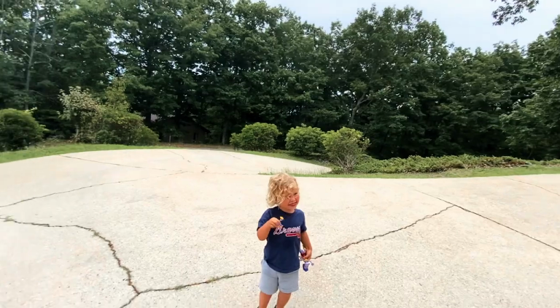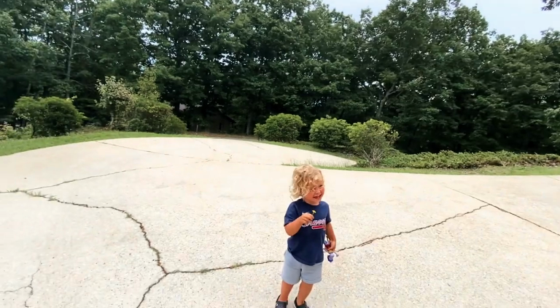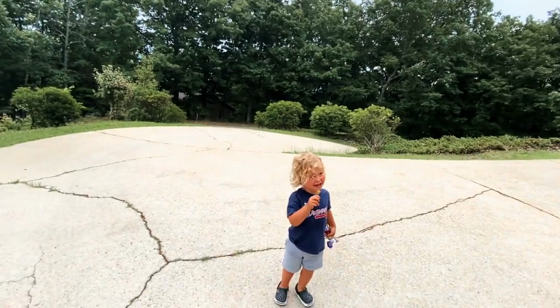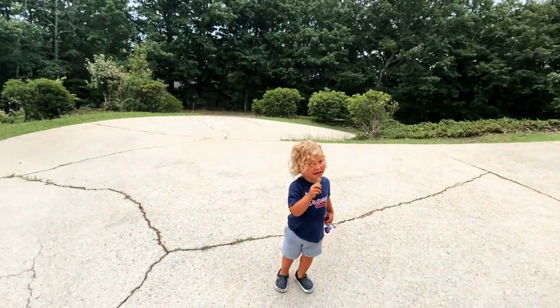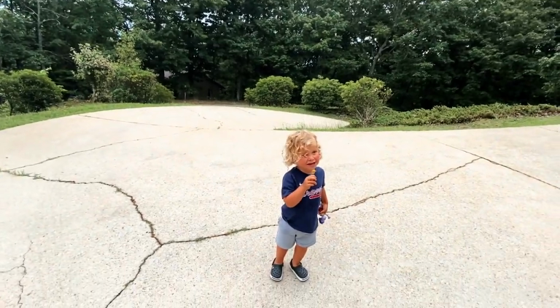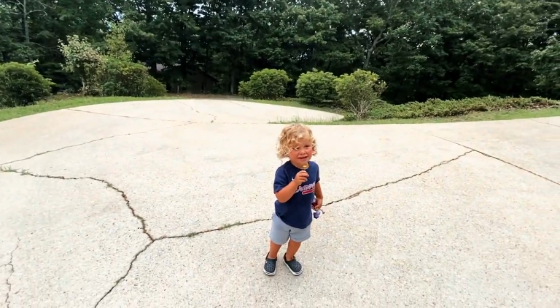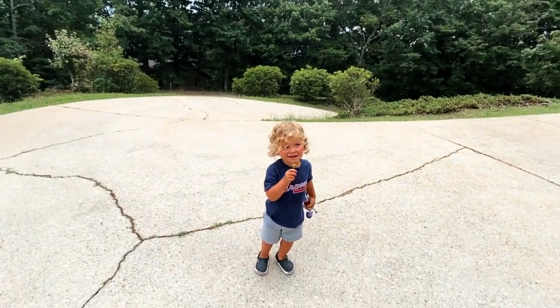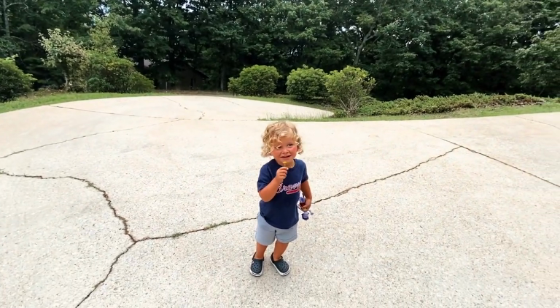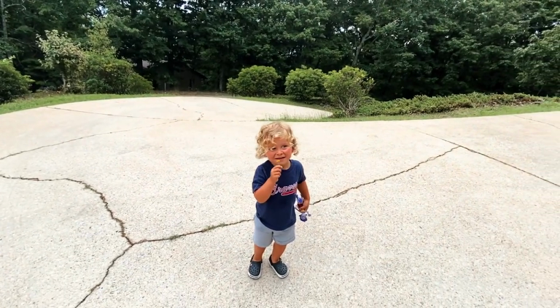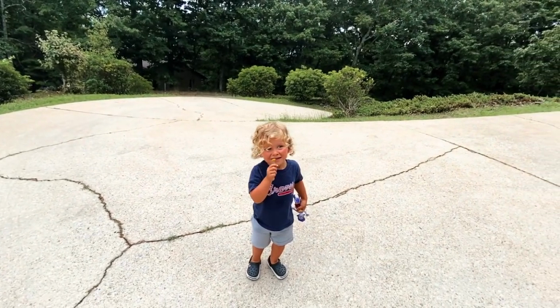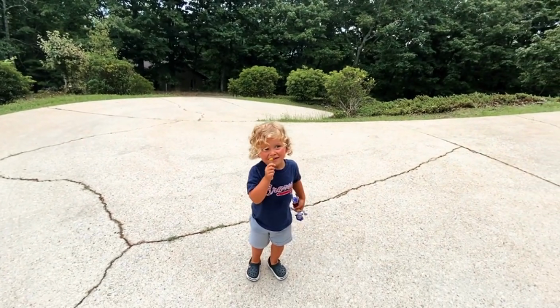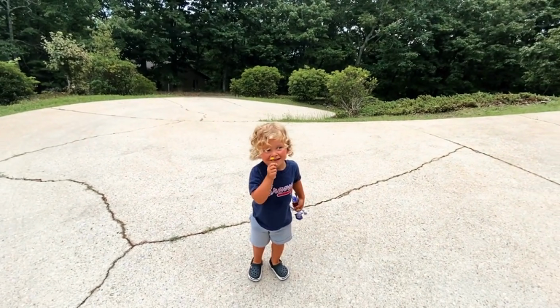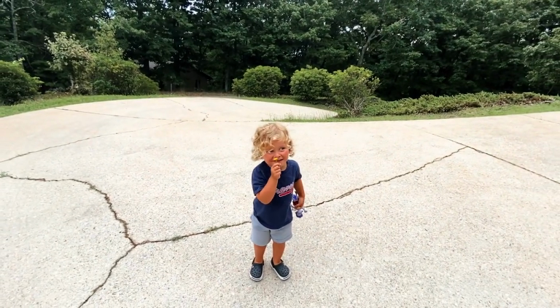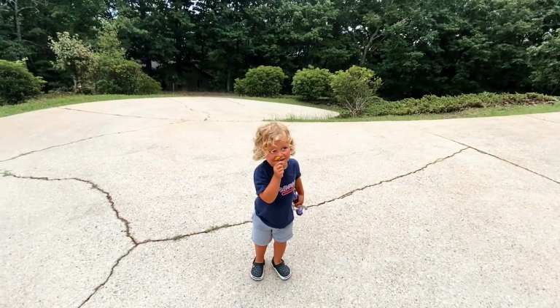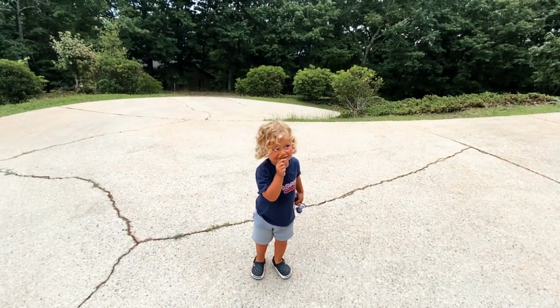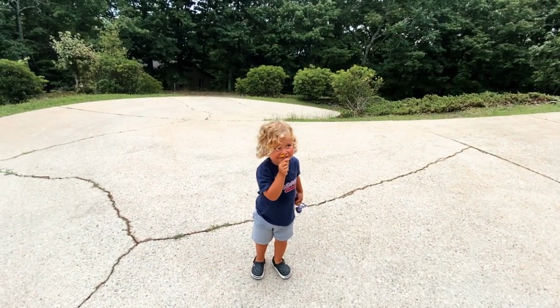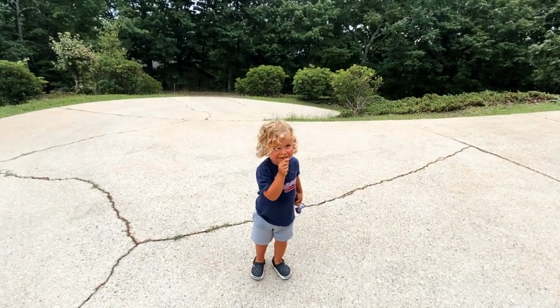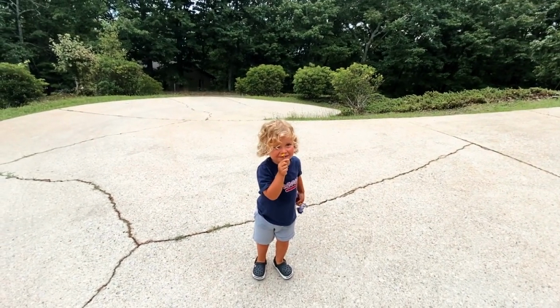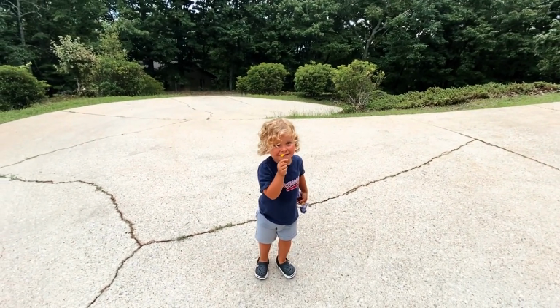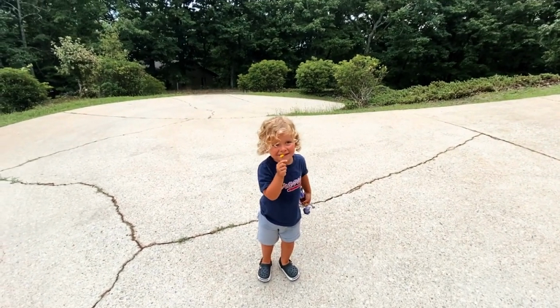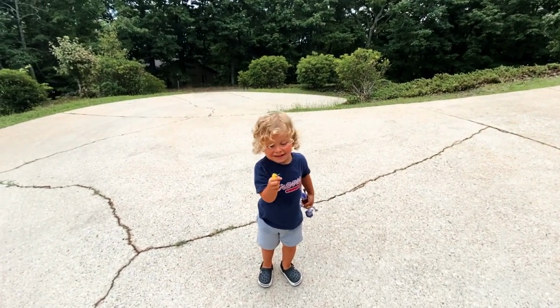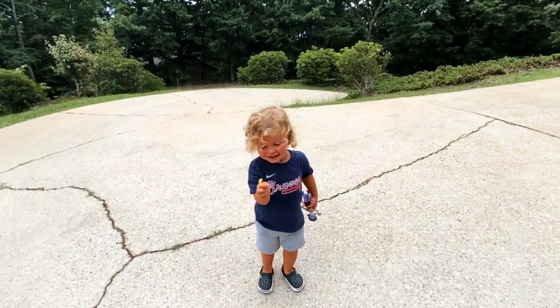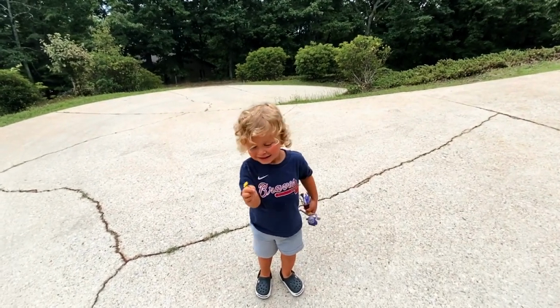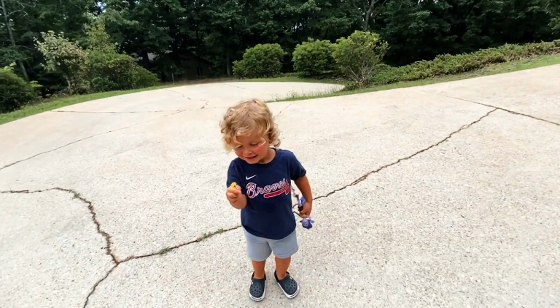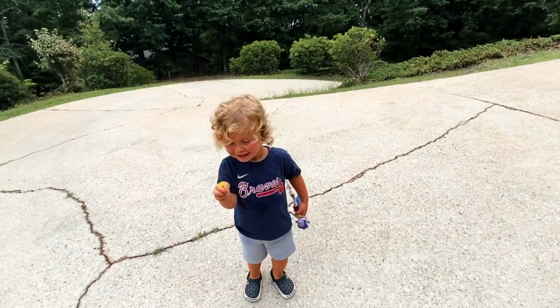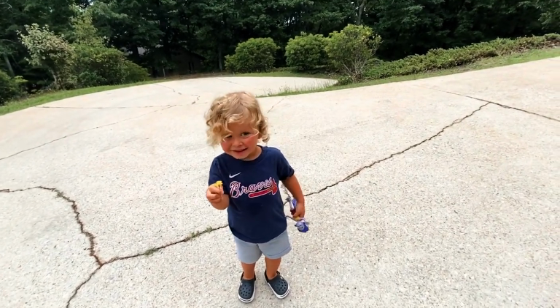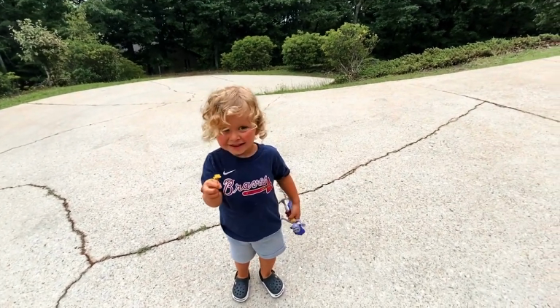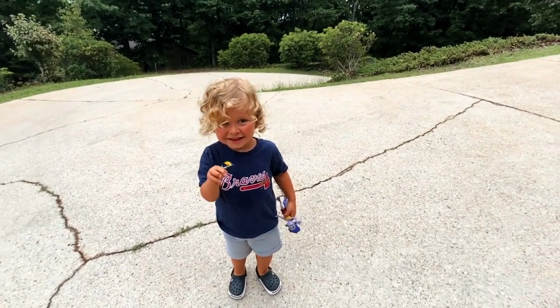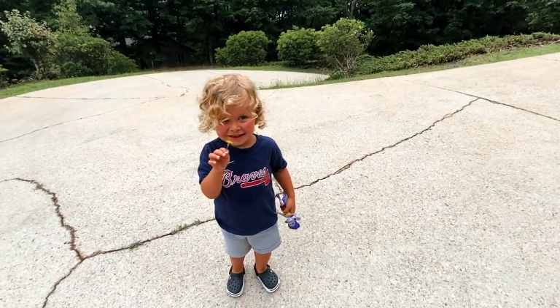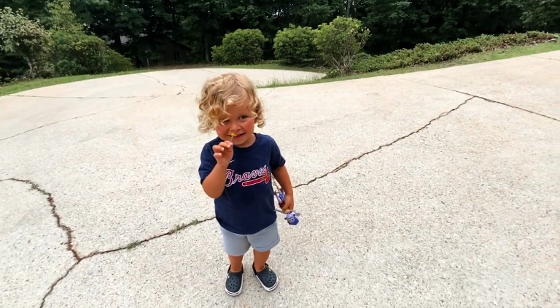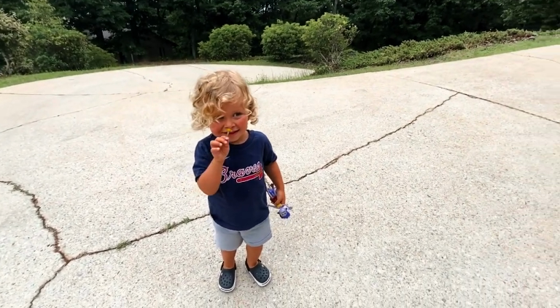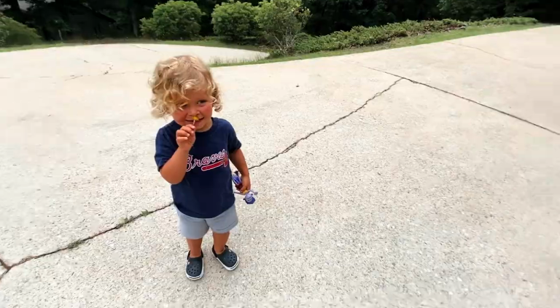Okie, ready to make a video? You got your flower? Let's do it!